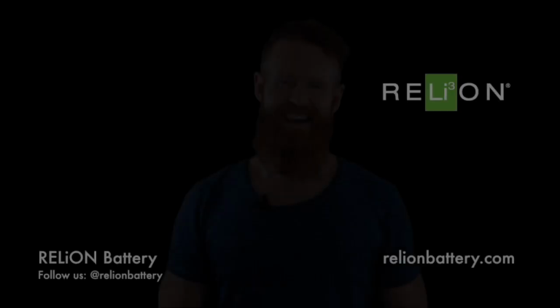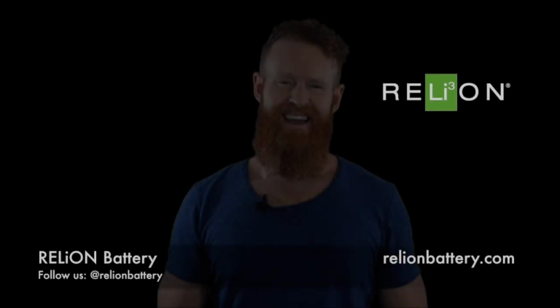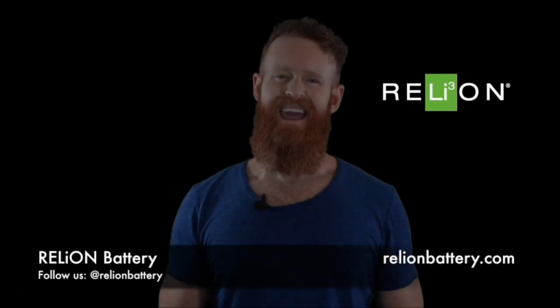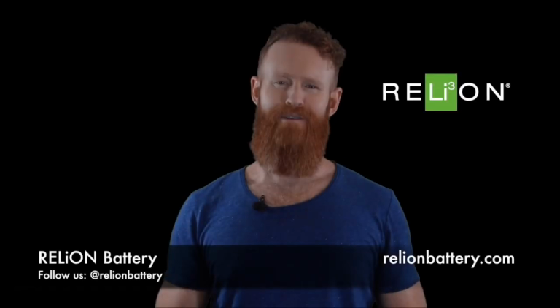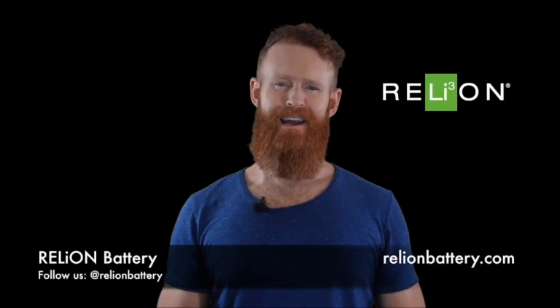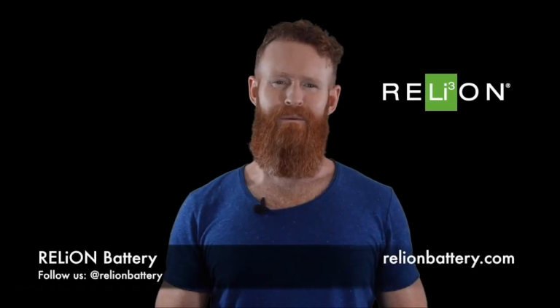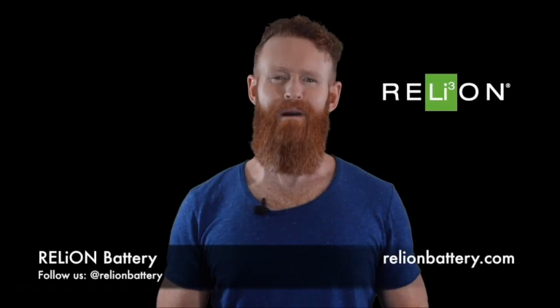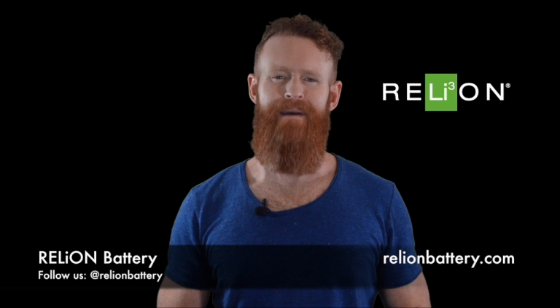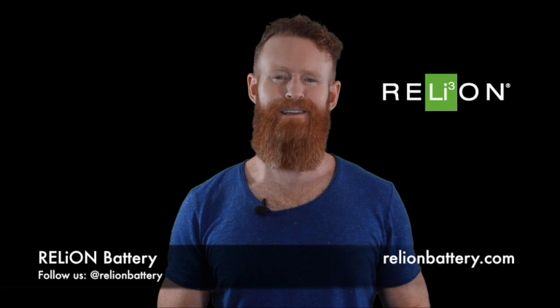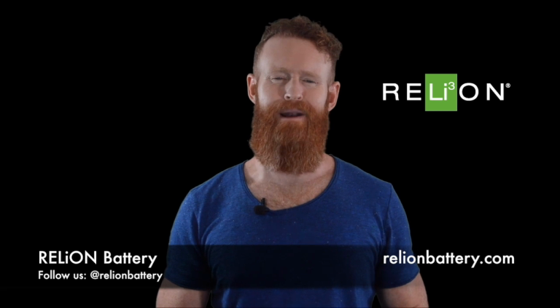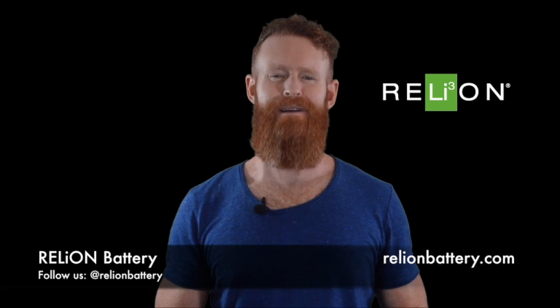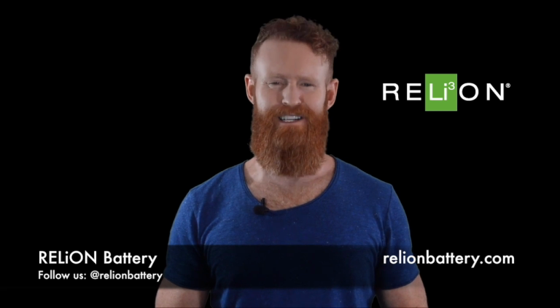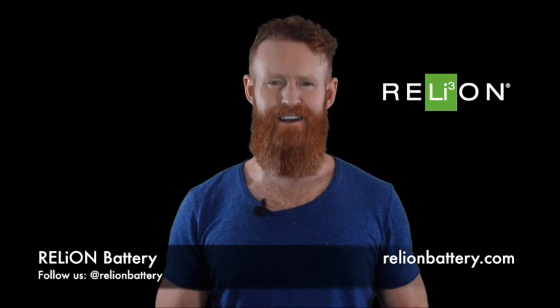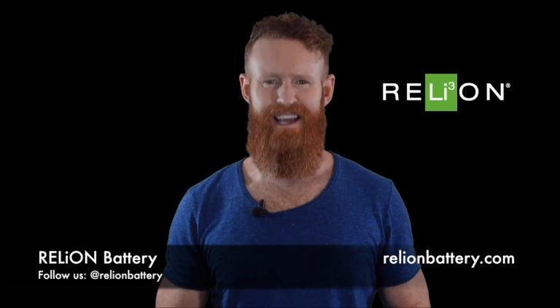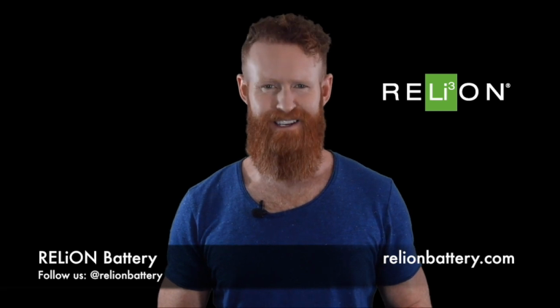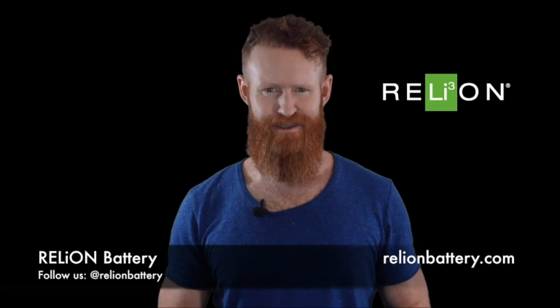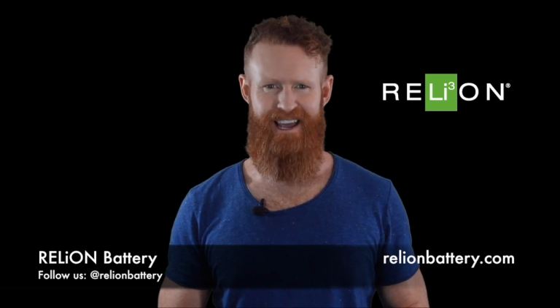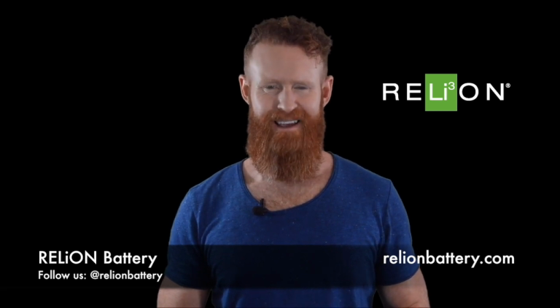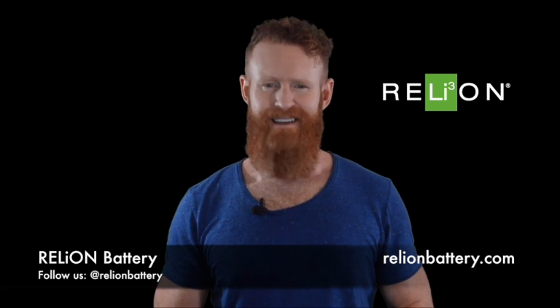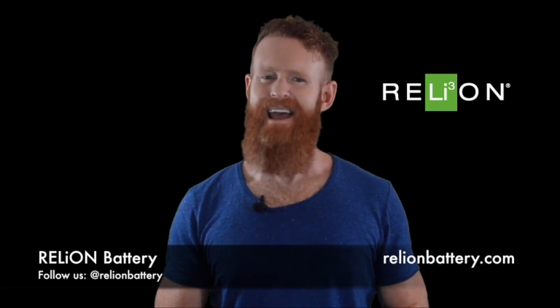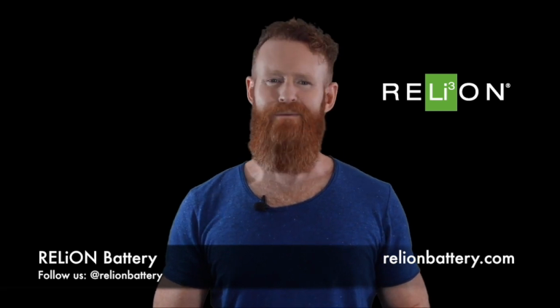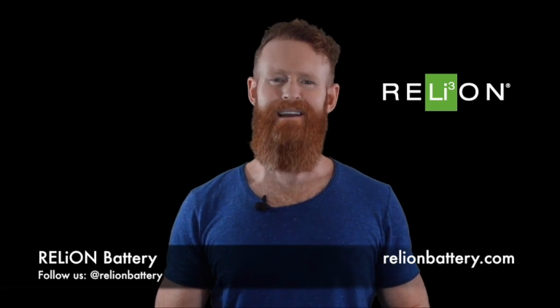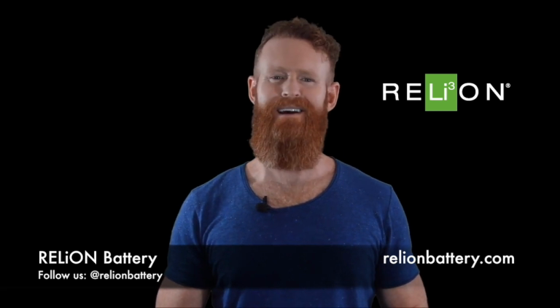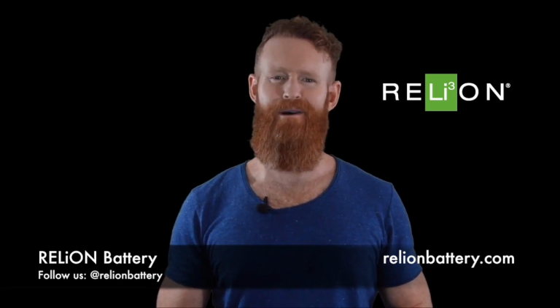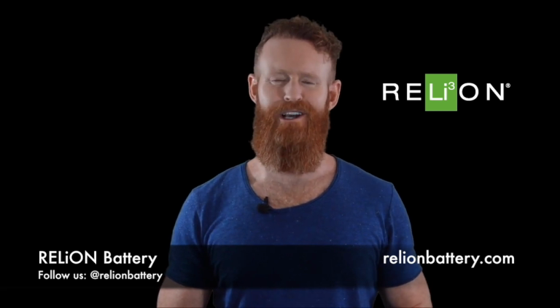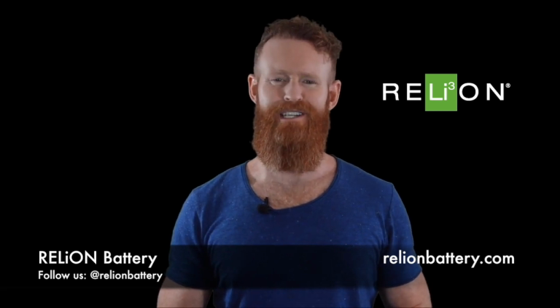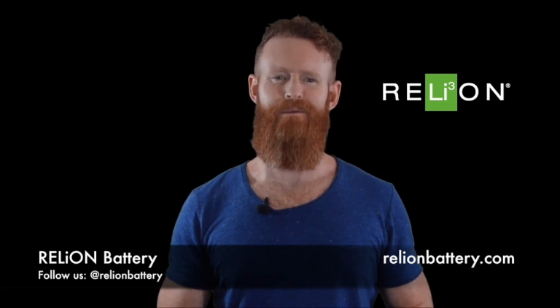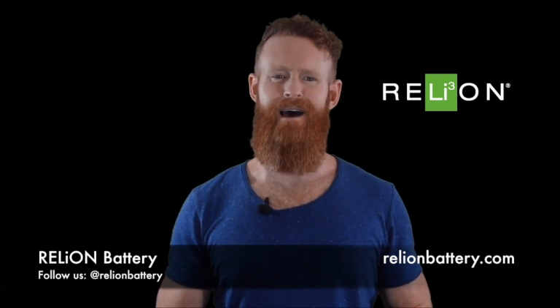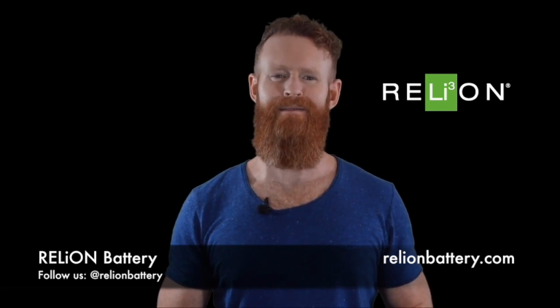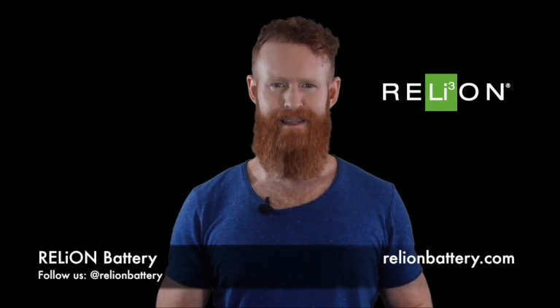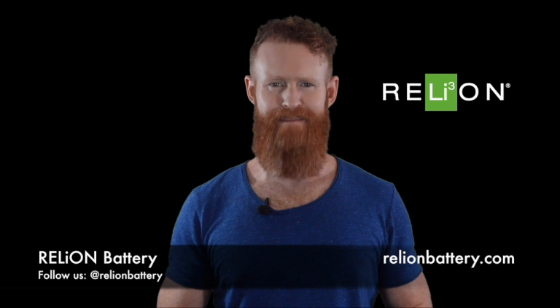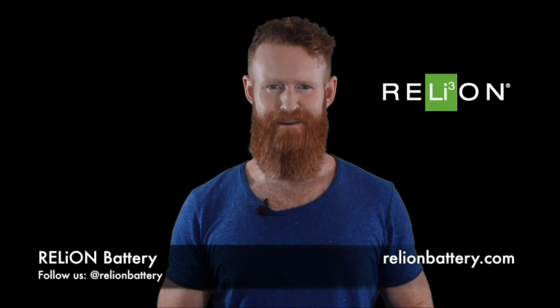Hey everybody, welcome back to another edition of Tech Tuesday. Today we're going to talk about charging your Reliant lithium battery.